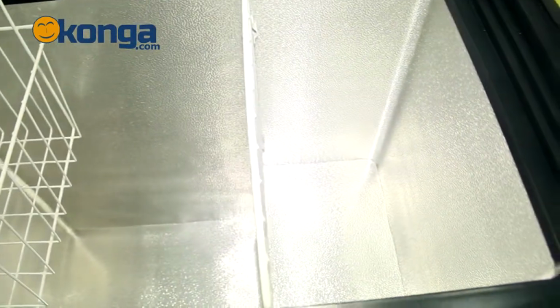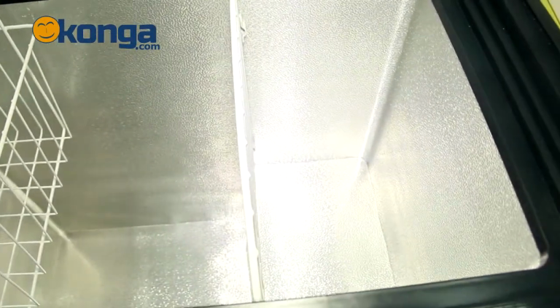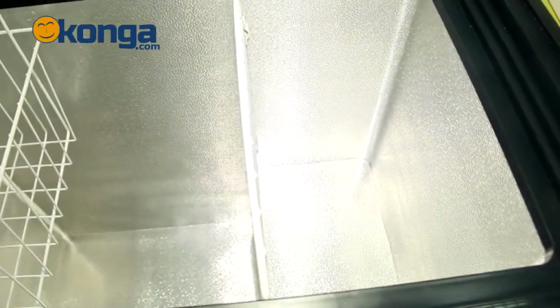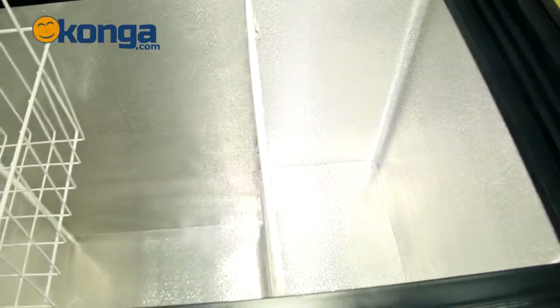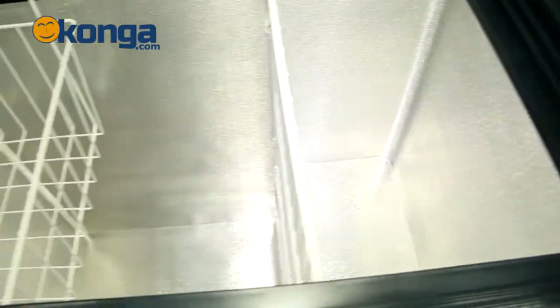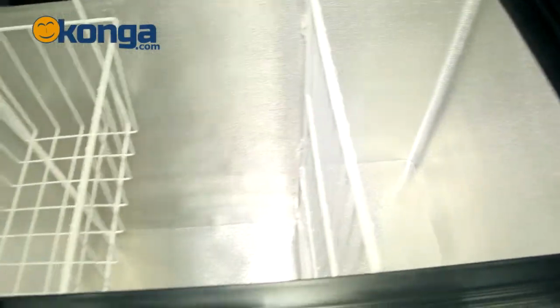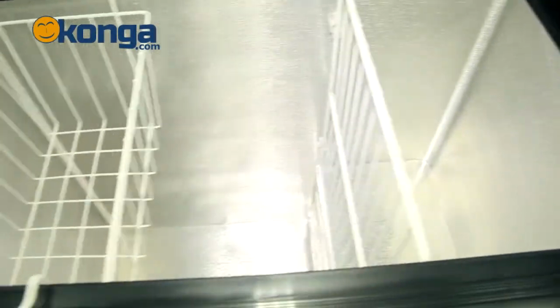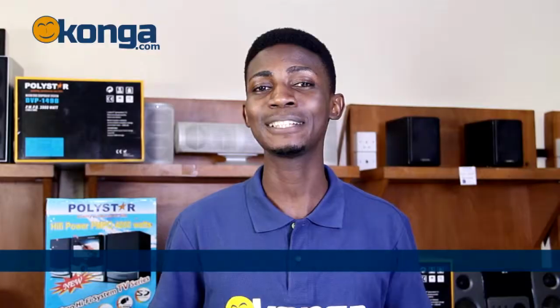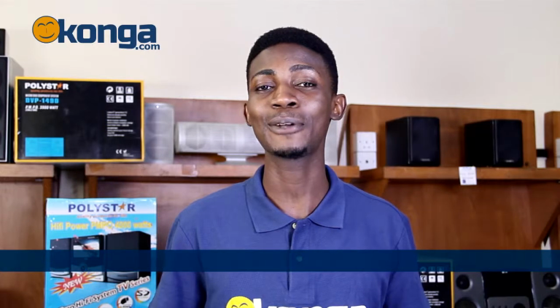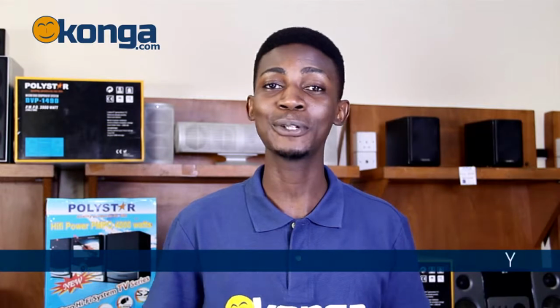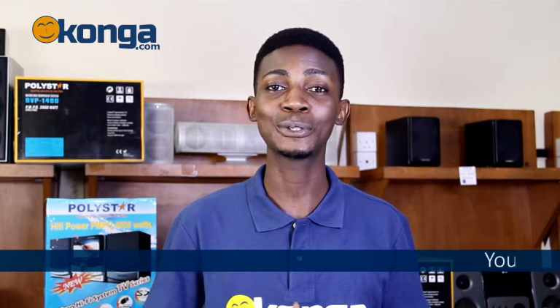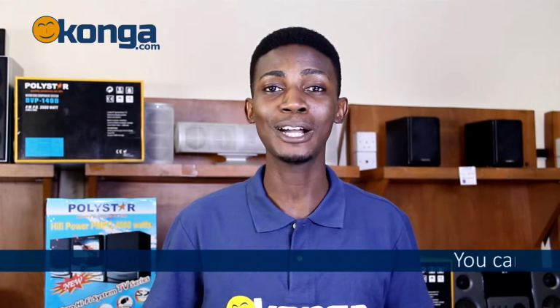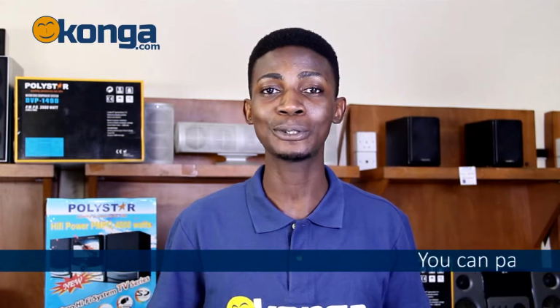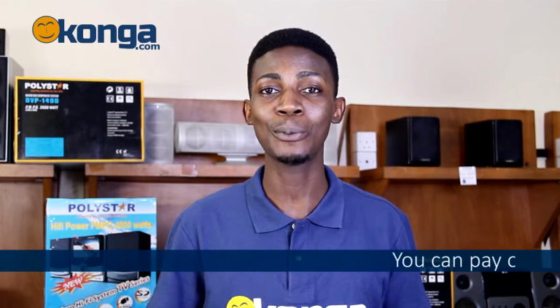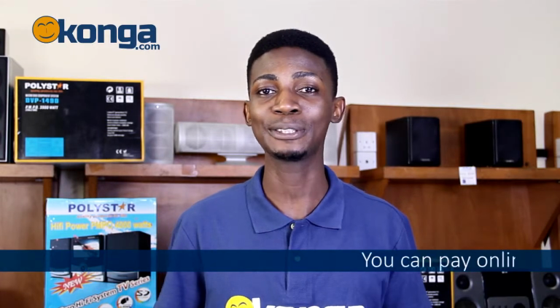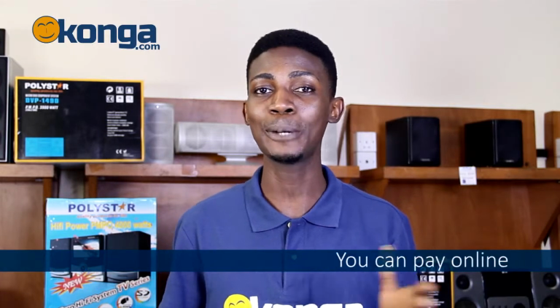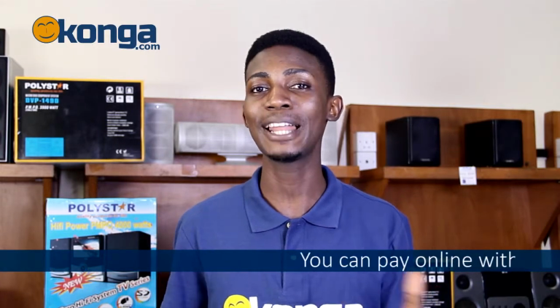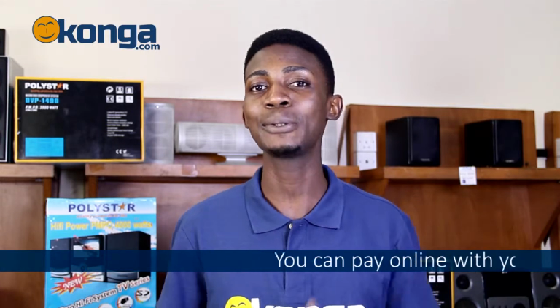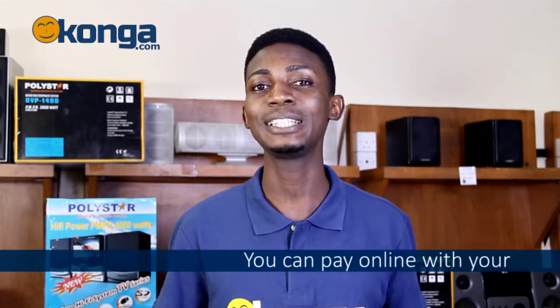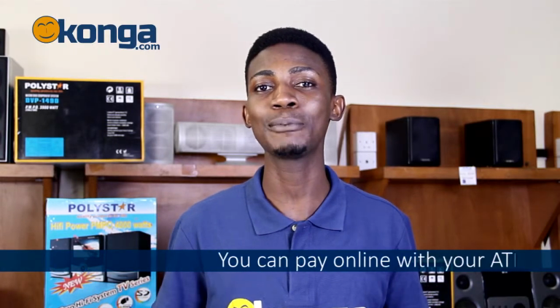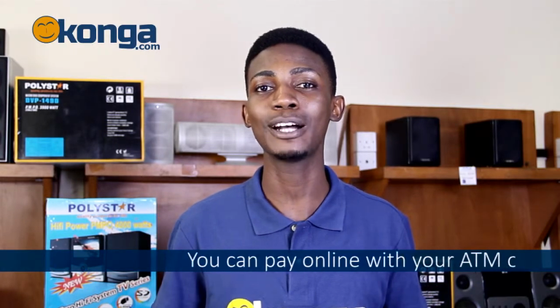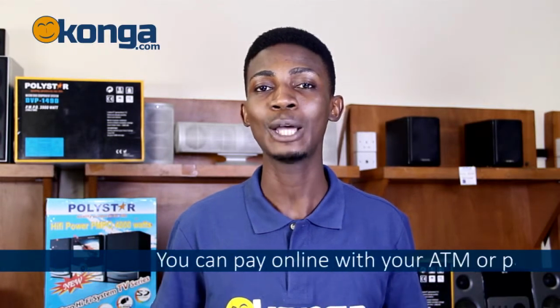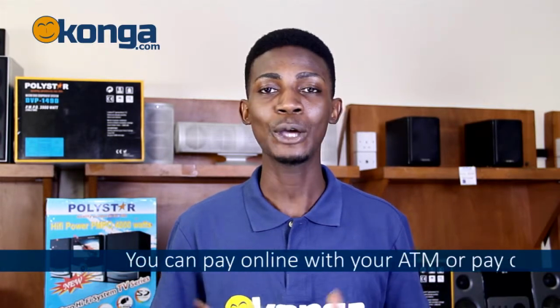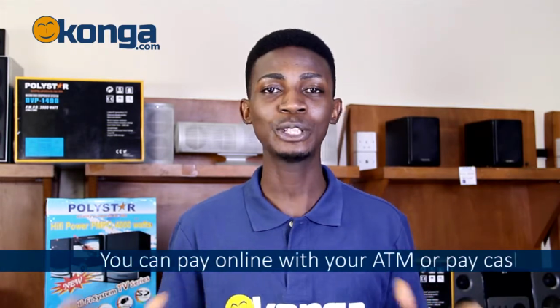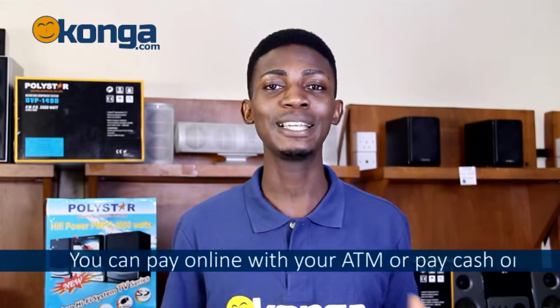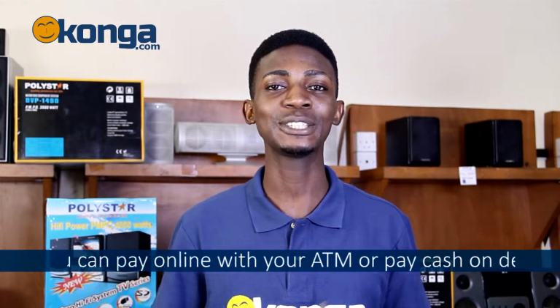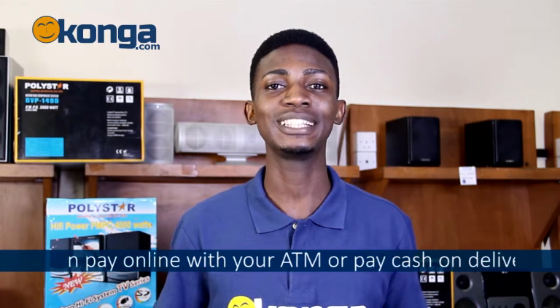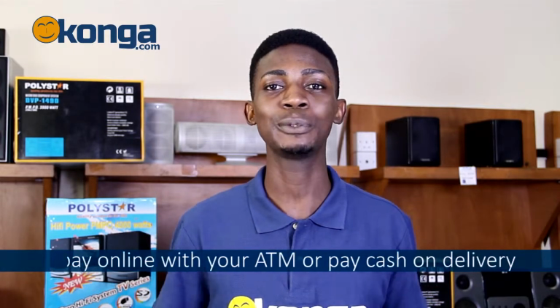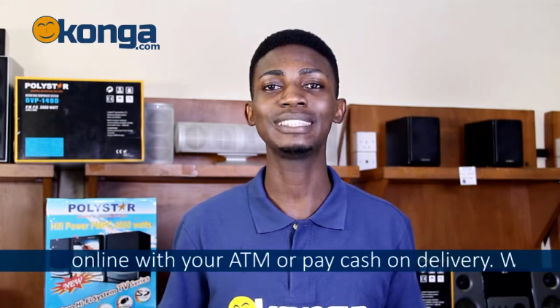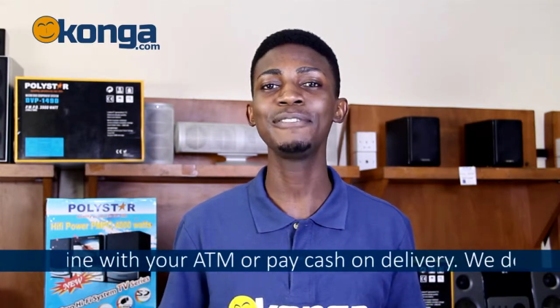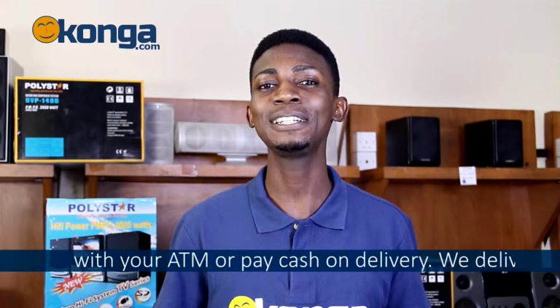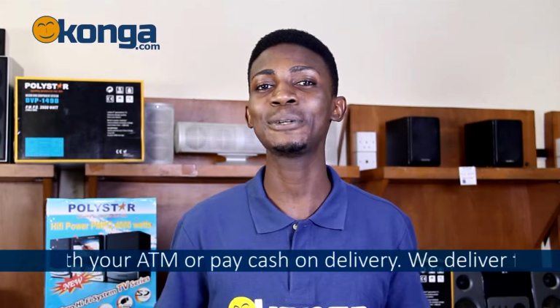Now you can always get this amazing freezer by going on to Conga.com where you can shop online with your ATM card, or you can just pay cash on delivery — we deliver nationwide.